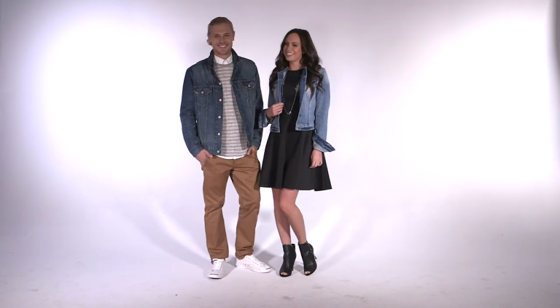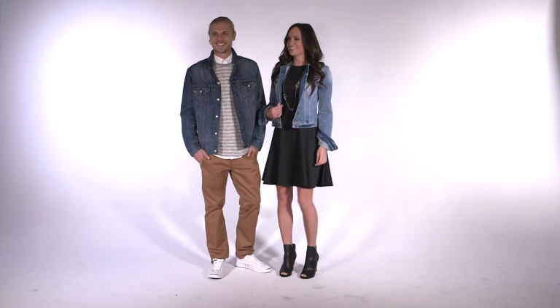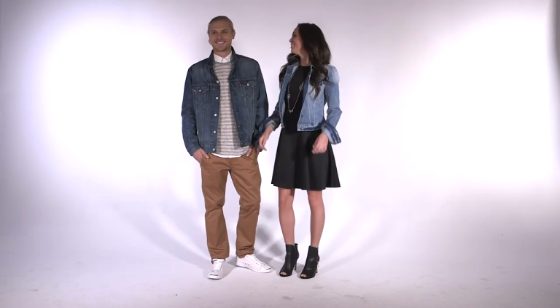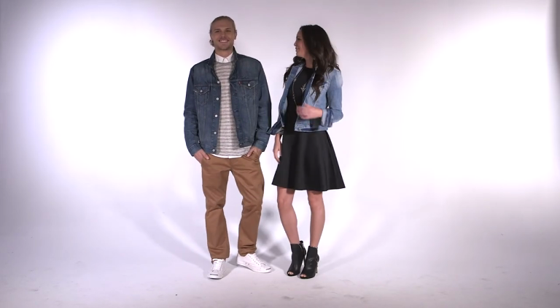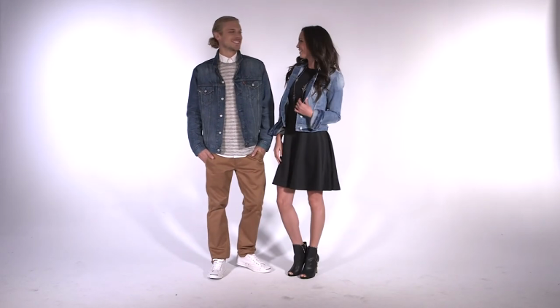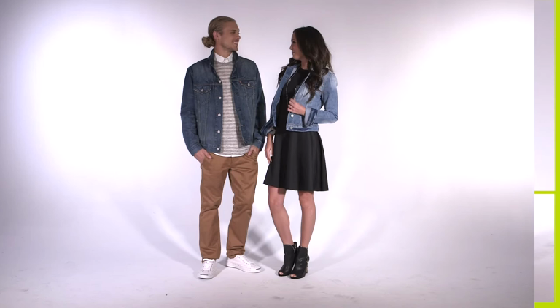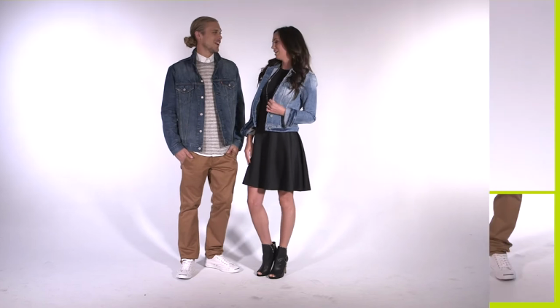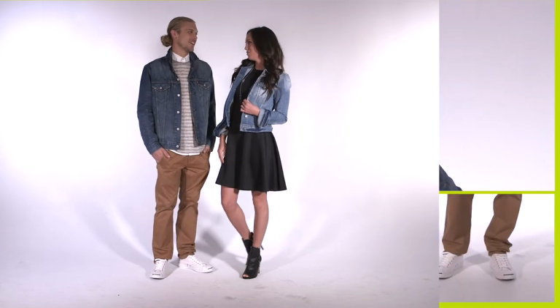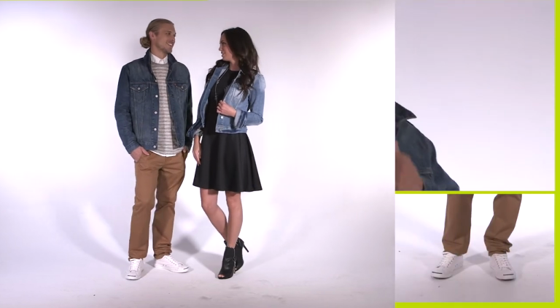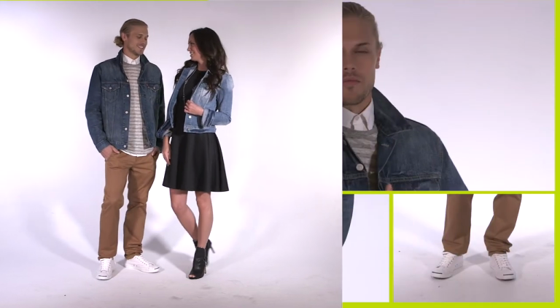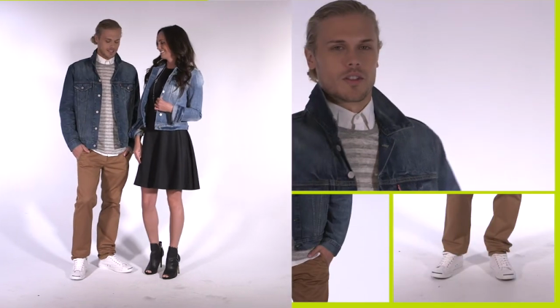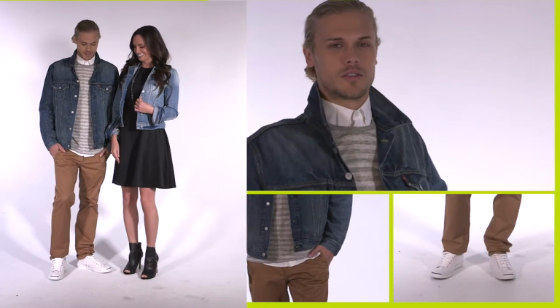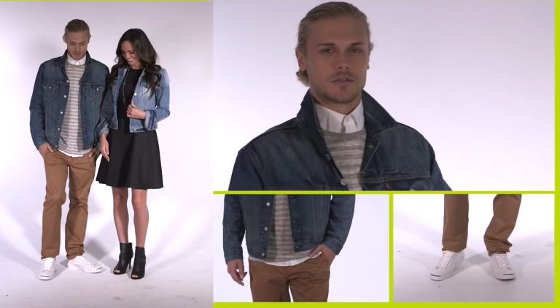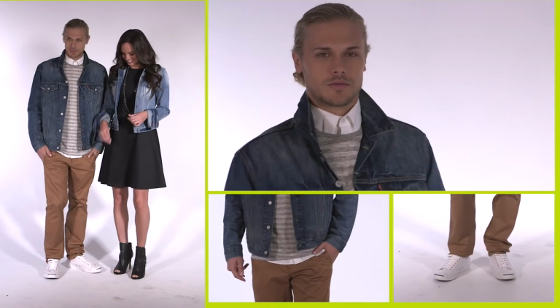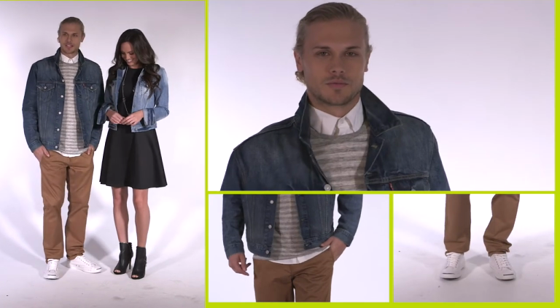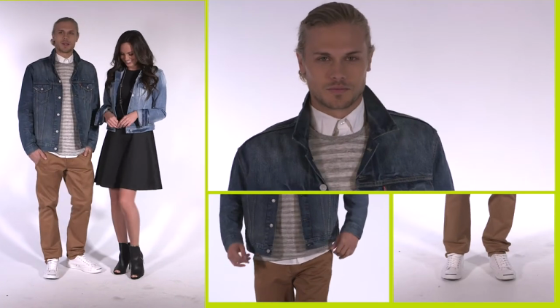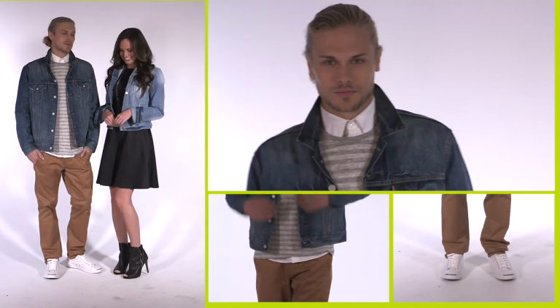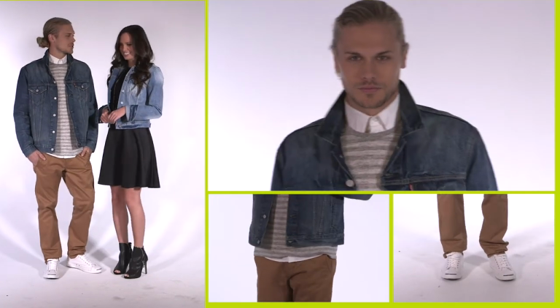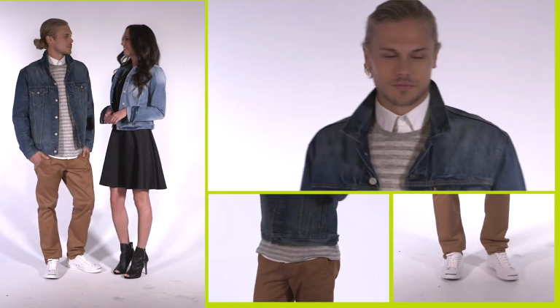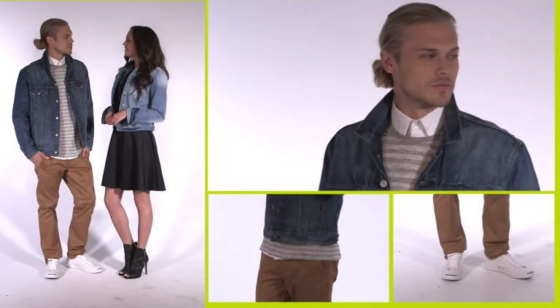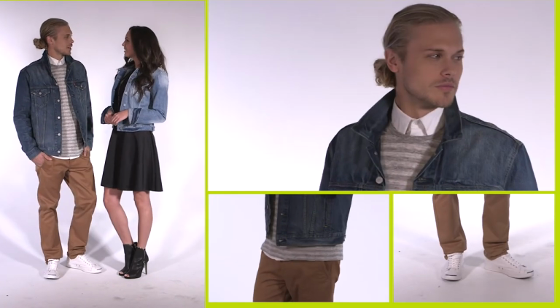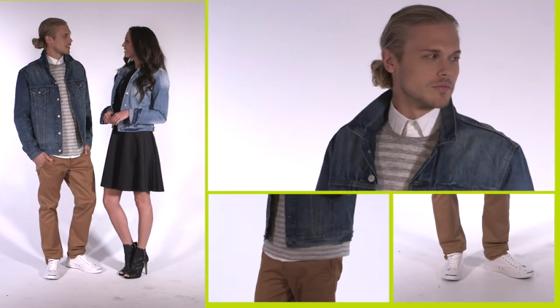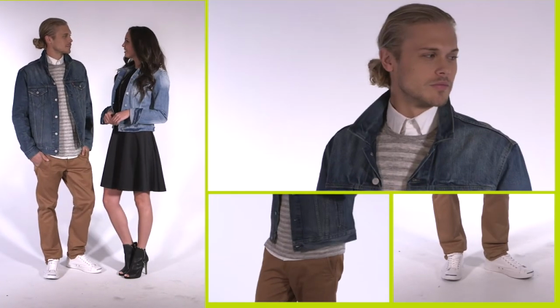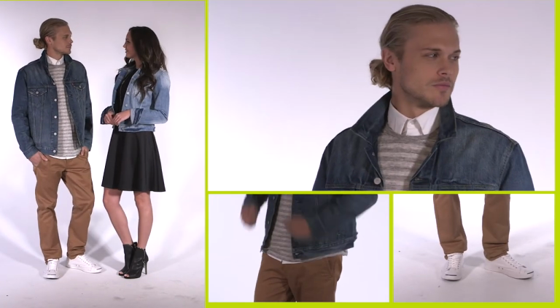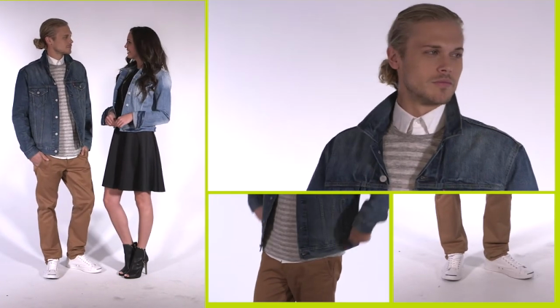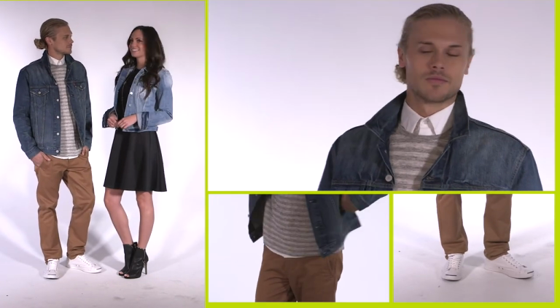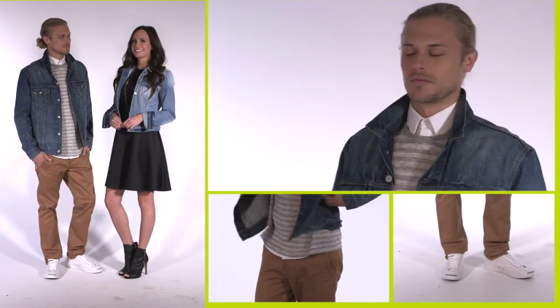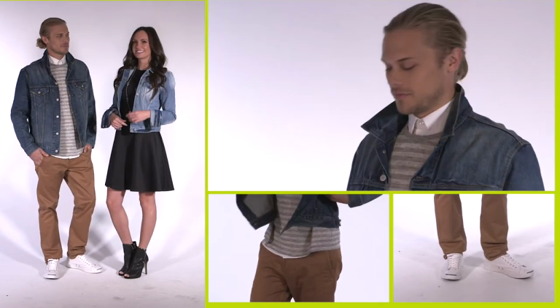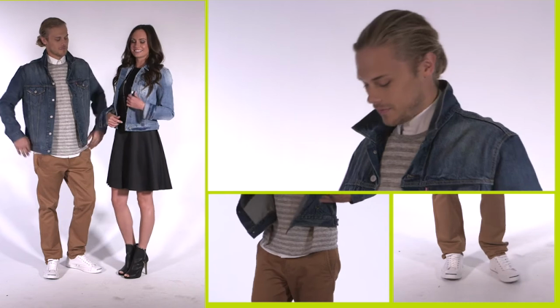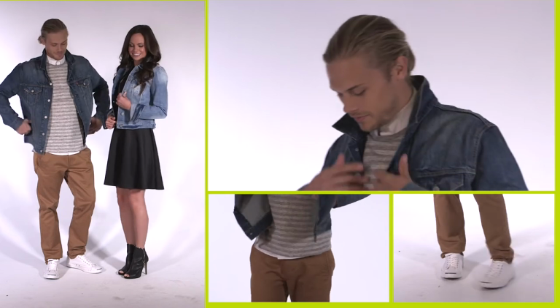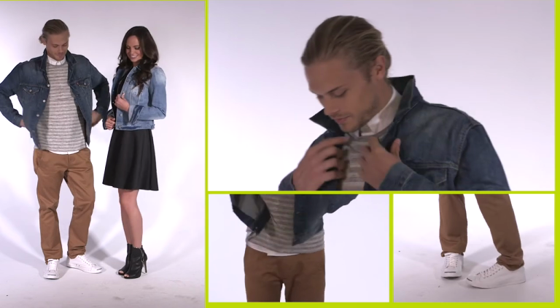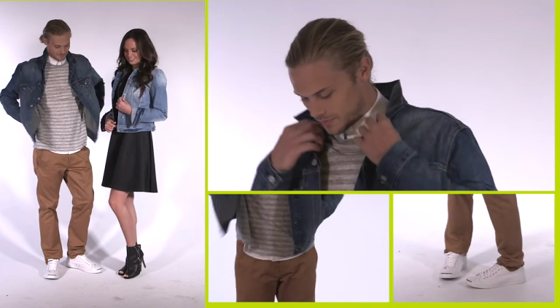Gents, pair your denim with a patterned sweater or shirt and skip the tie. Keep the look more on the tailored side with non-athletic shoes.